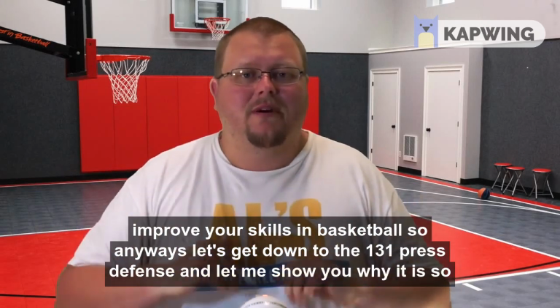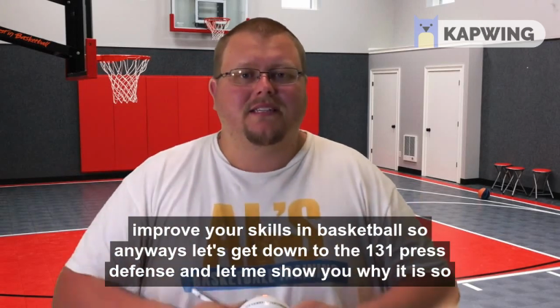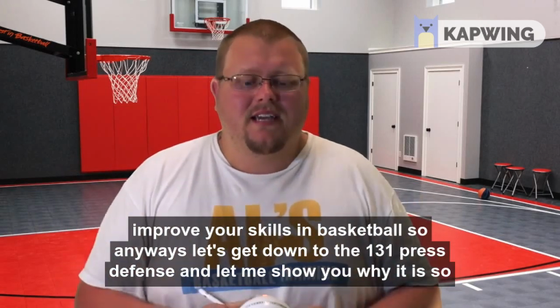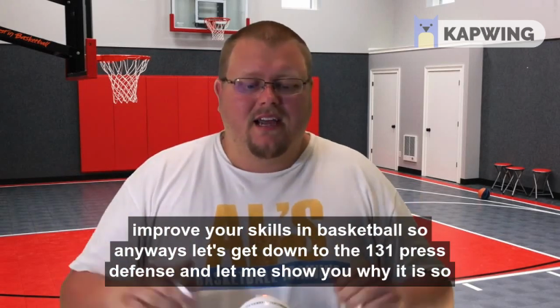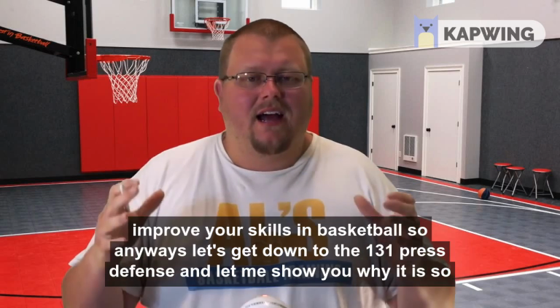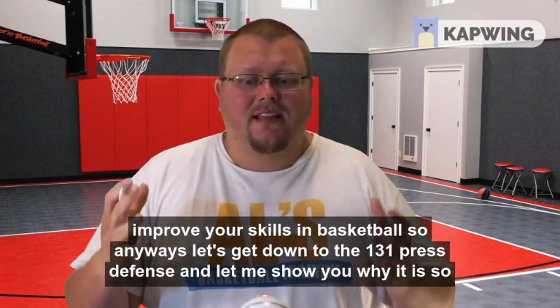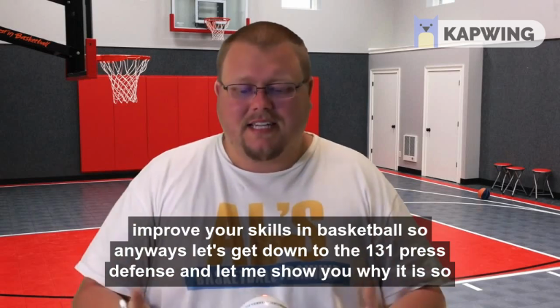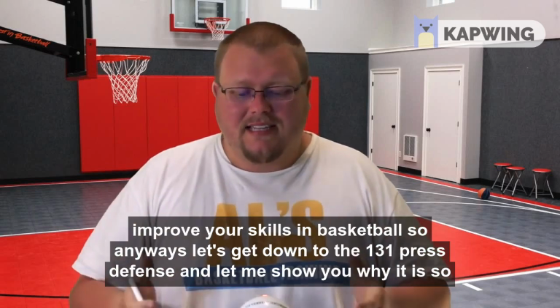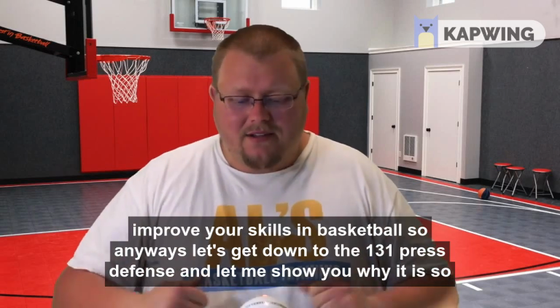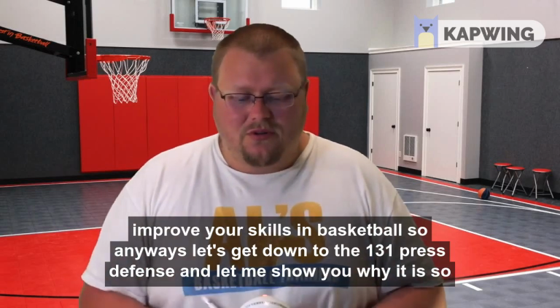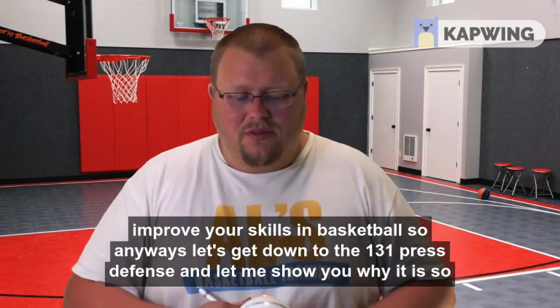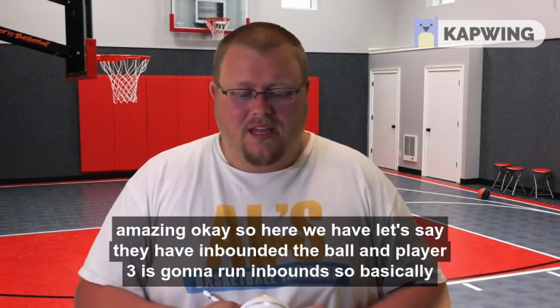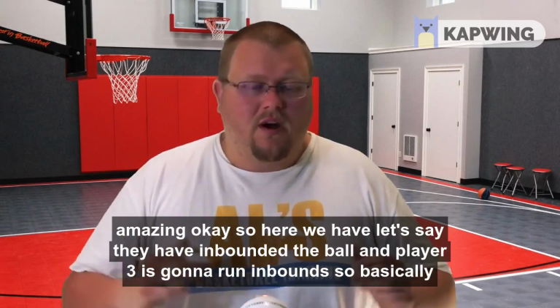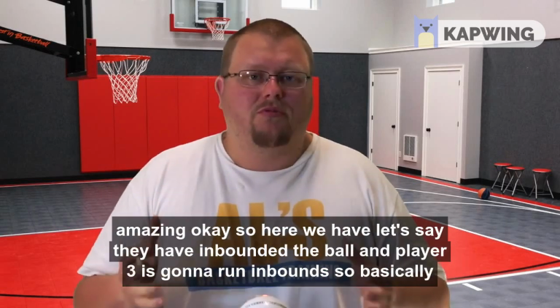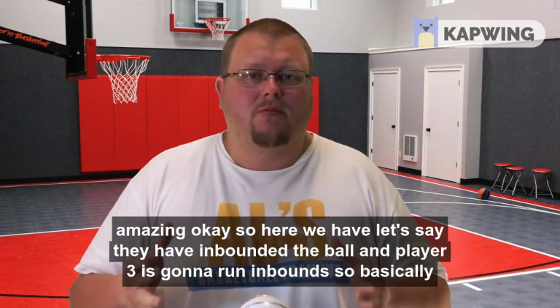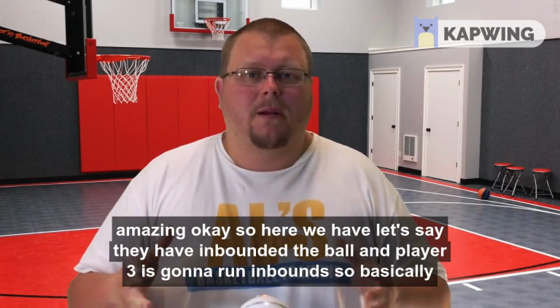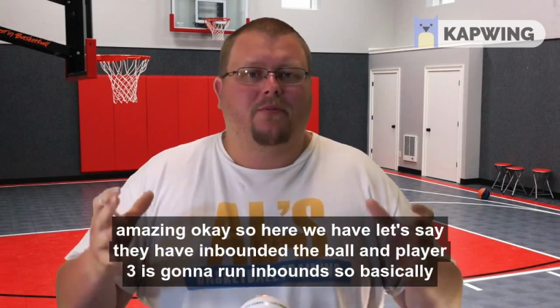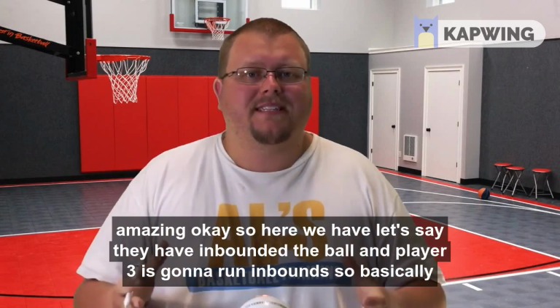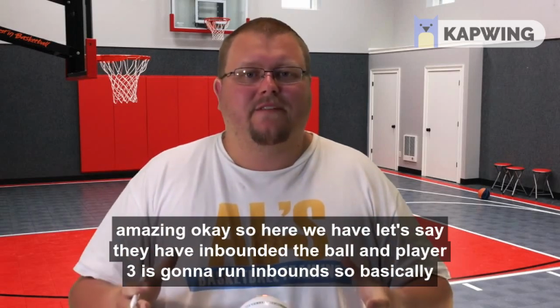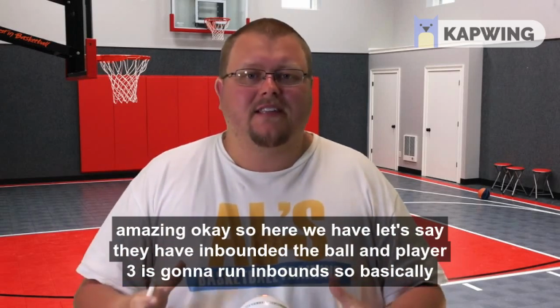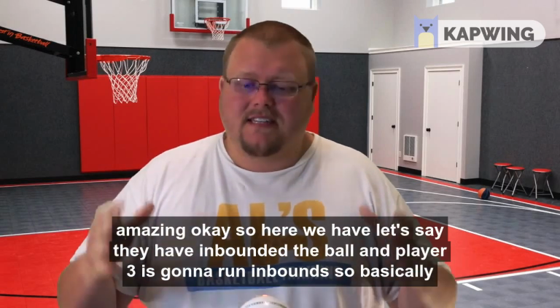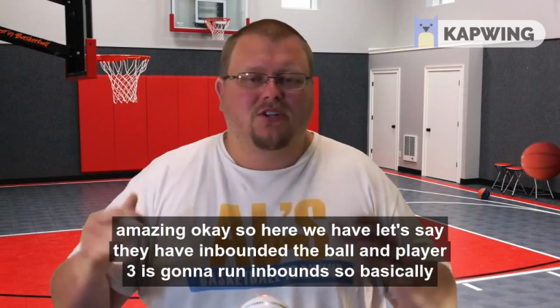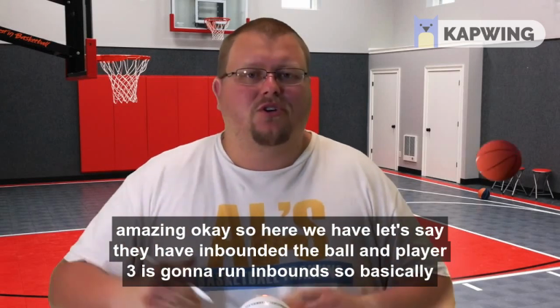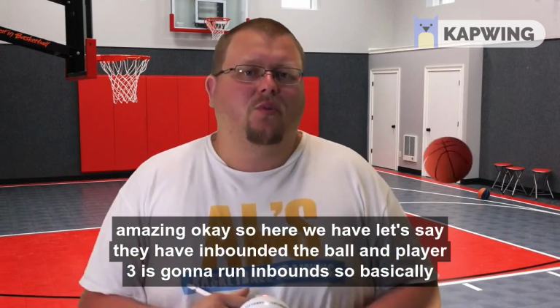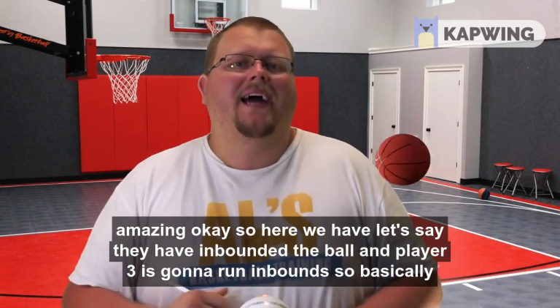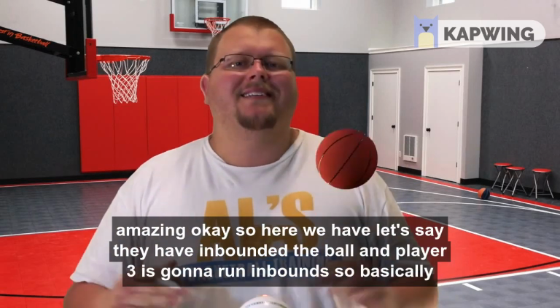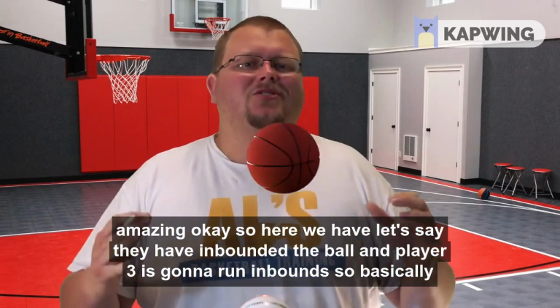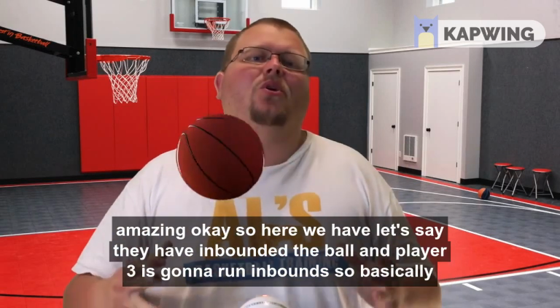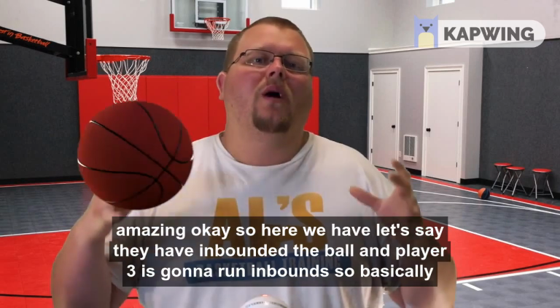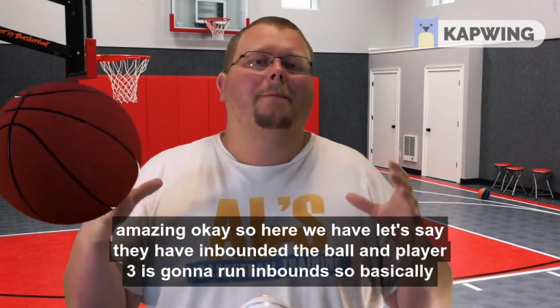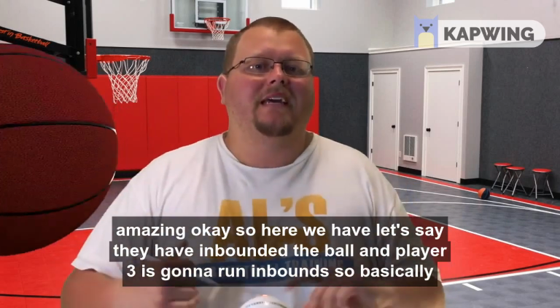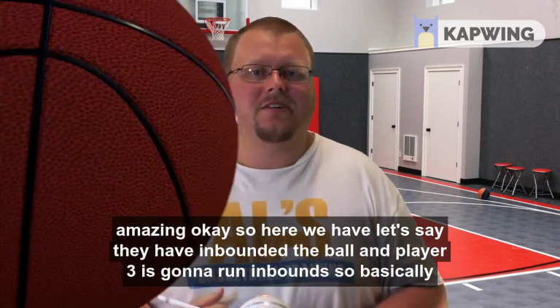Let's get down to the 1-3-1 press defense and let me show you why it is so amazing.